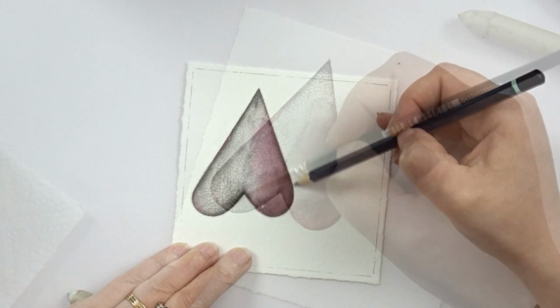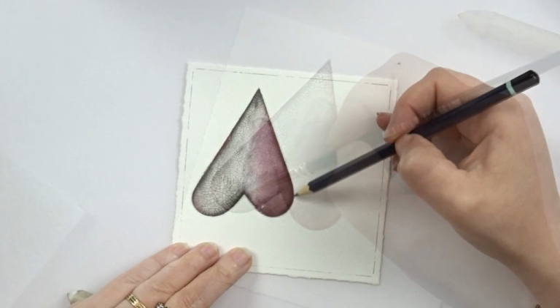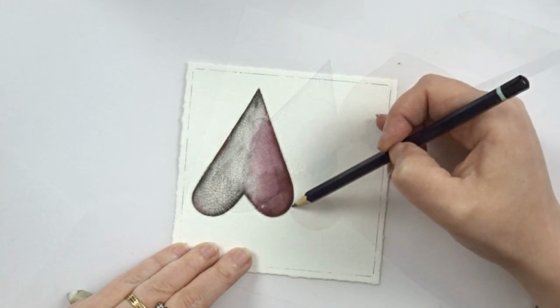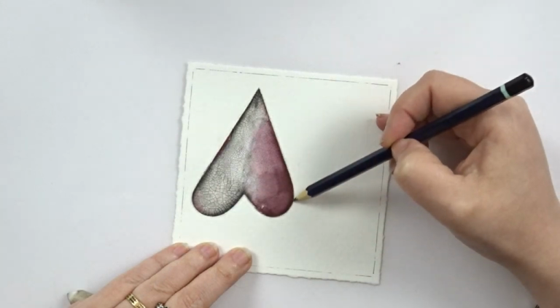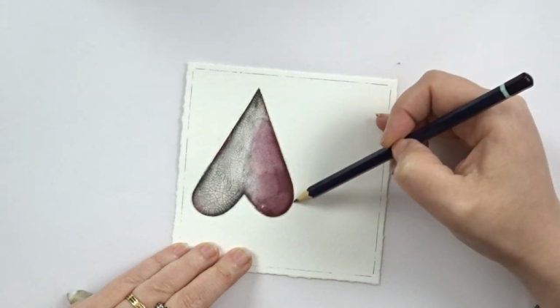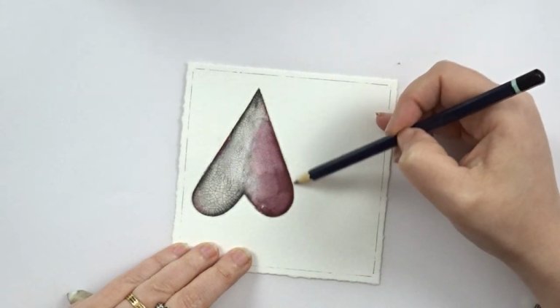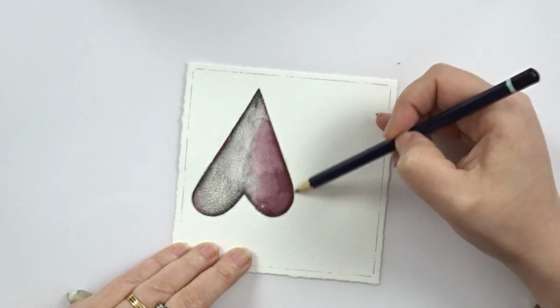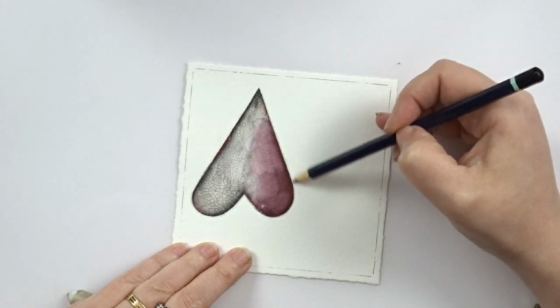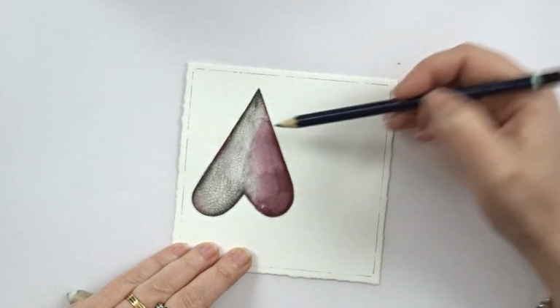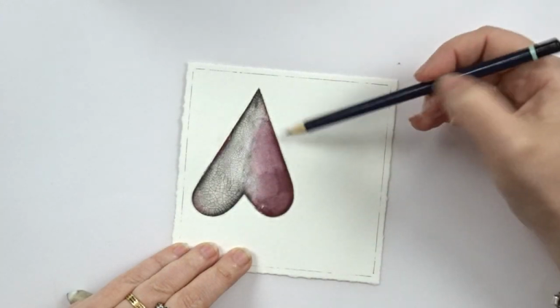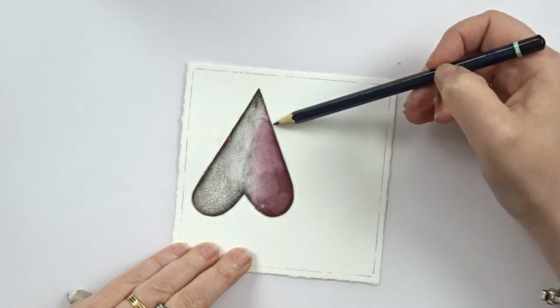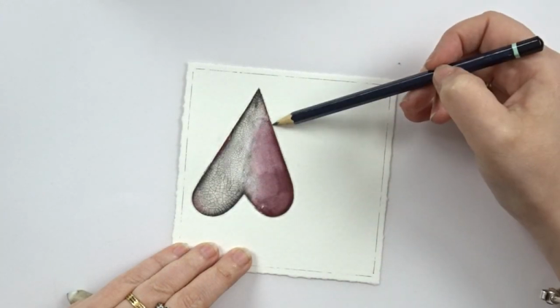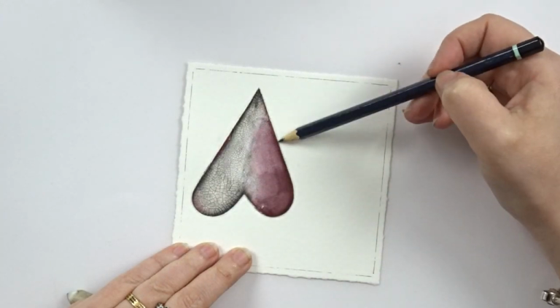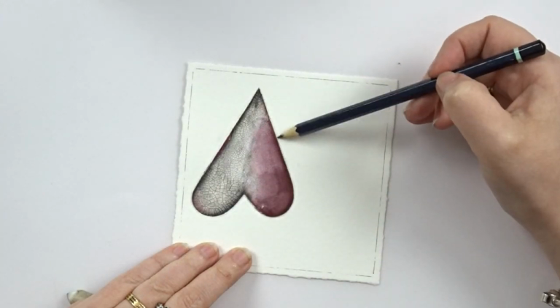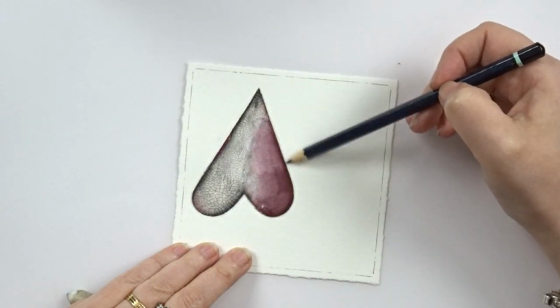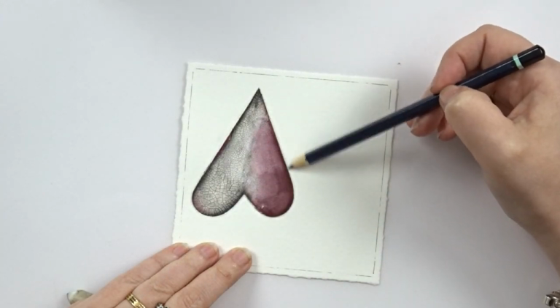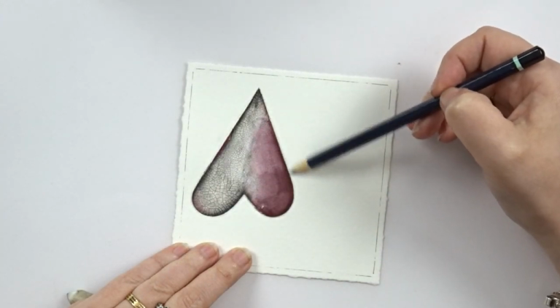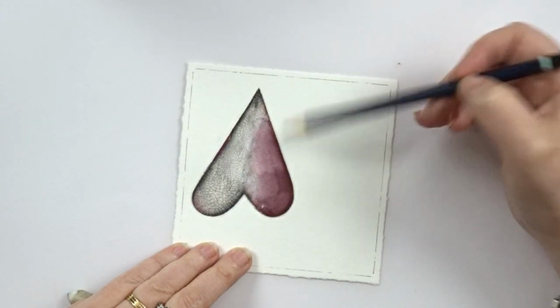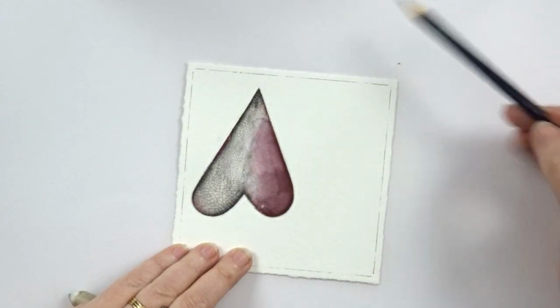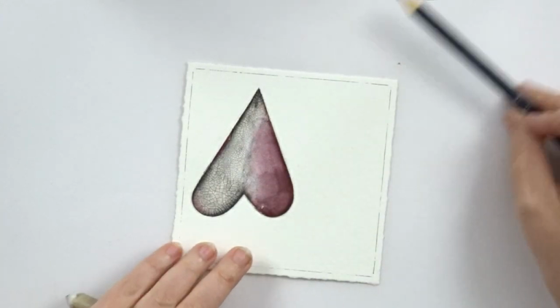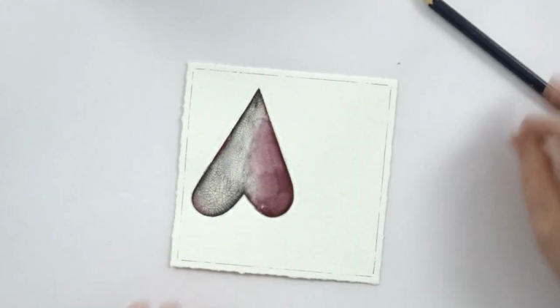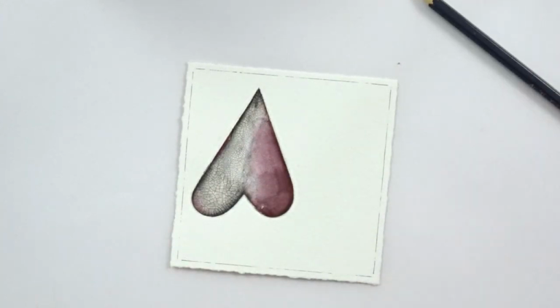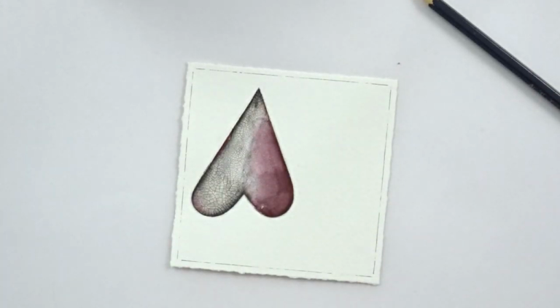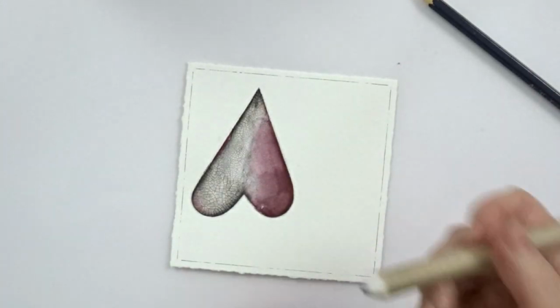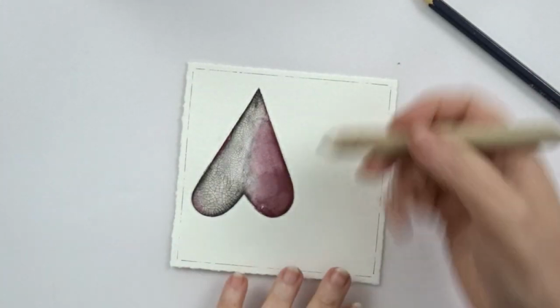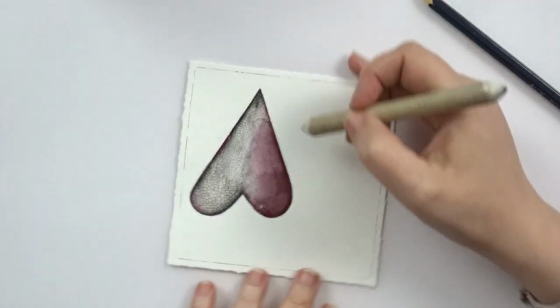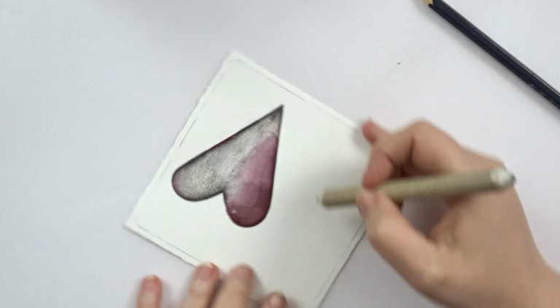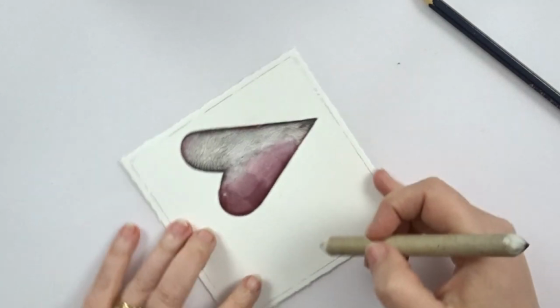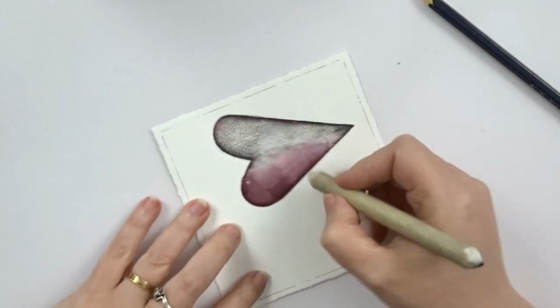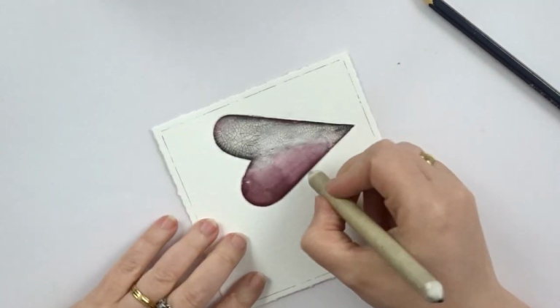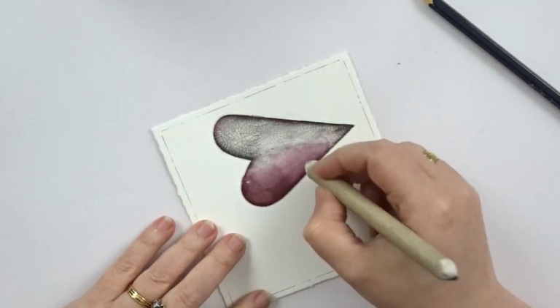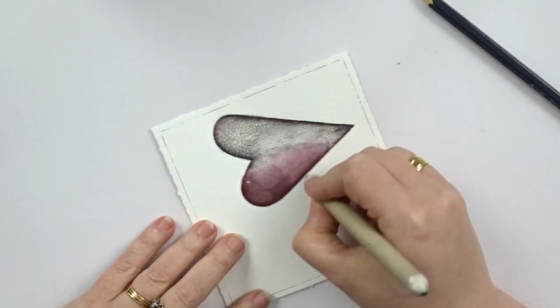All I need now is a little bit of shading around my heart, and then I can go and put my card together.